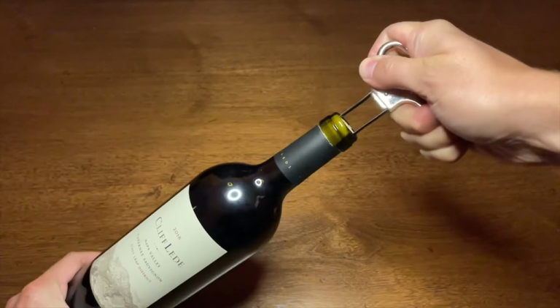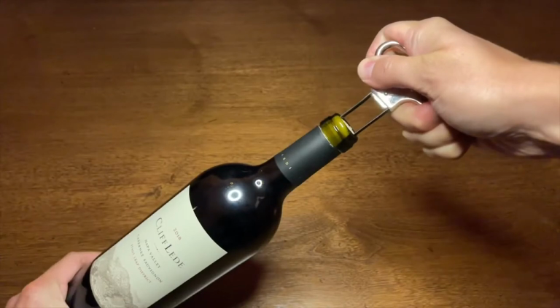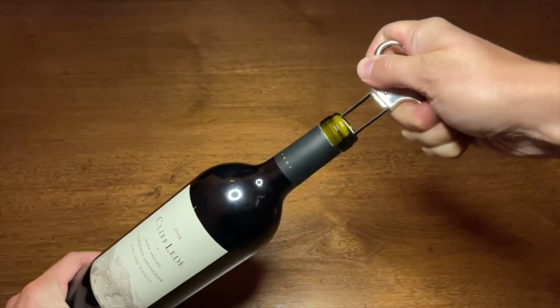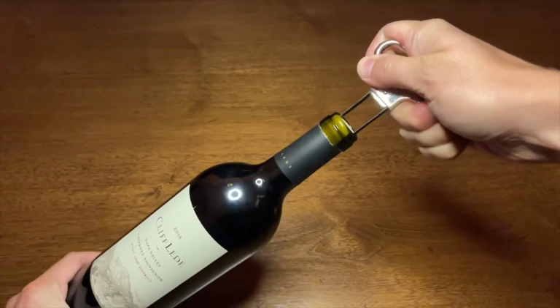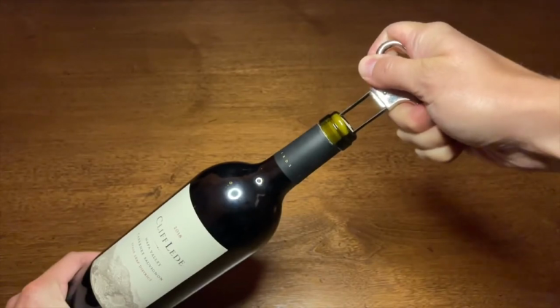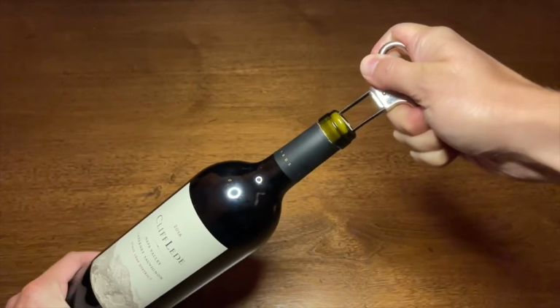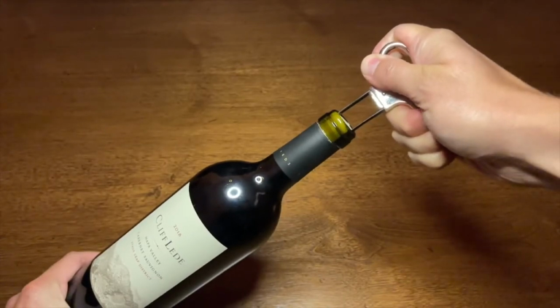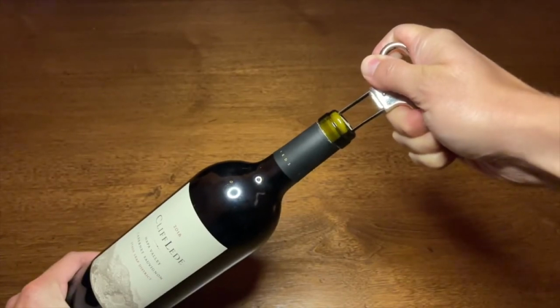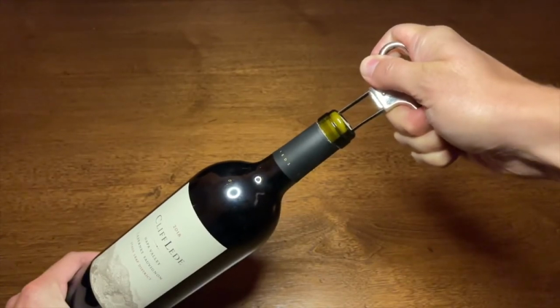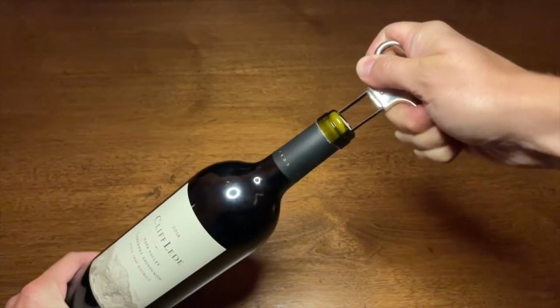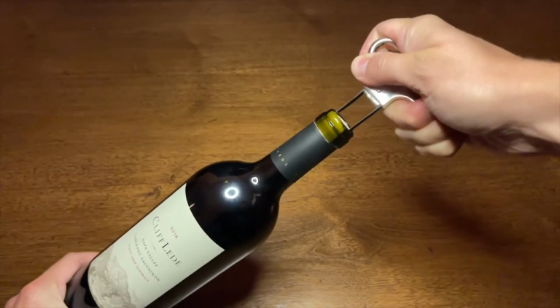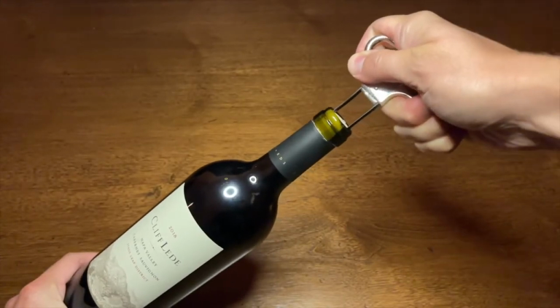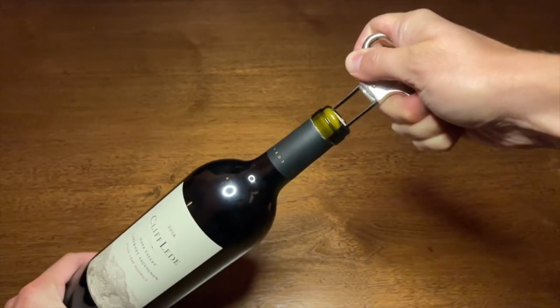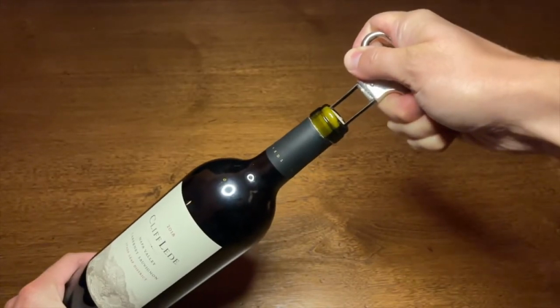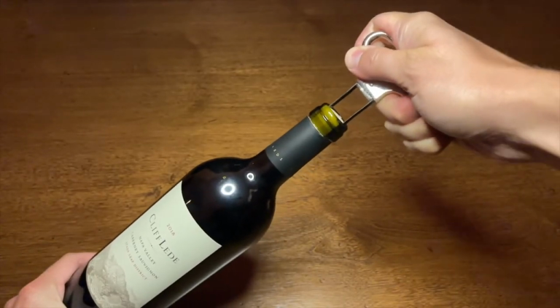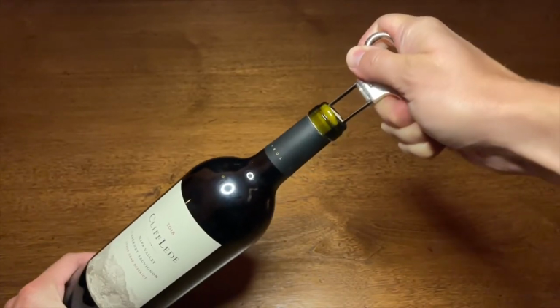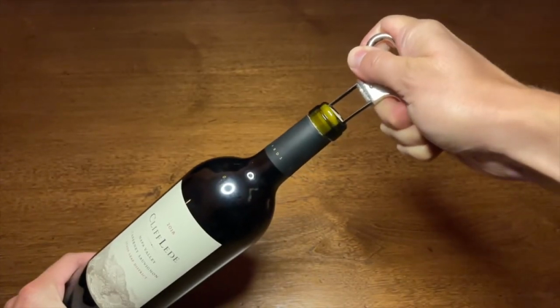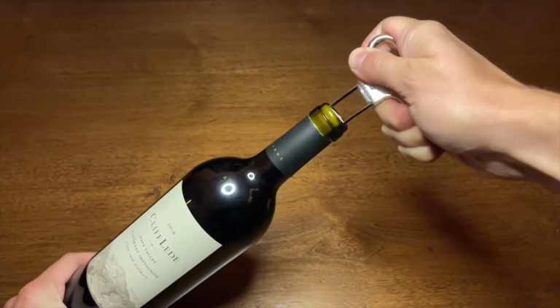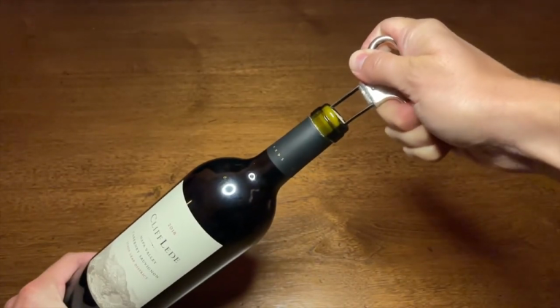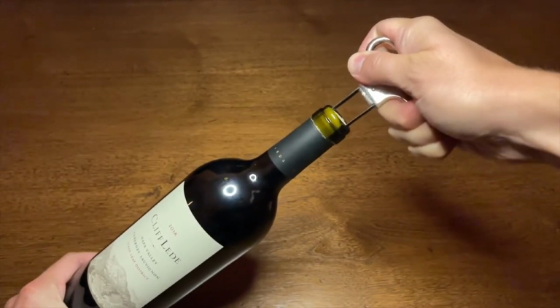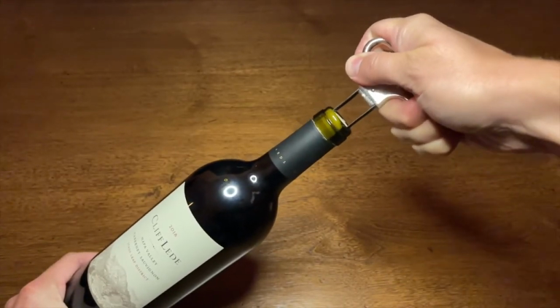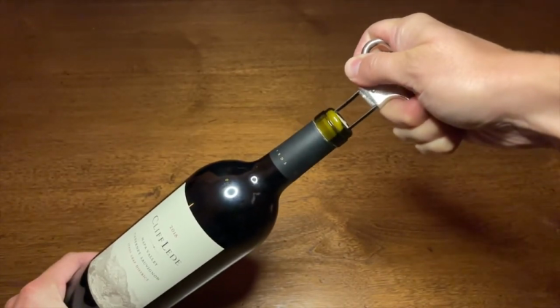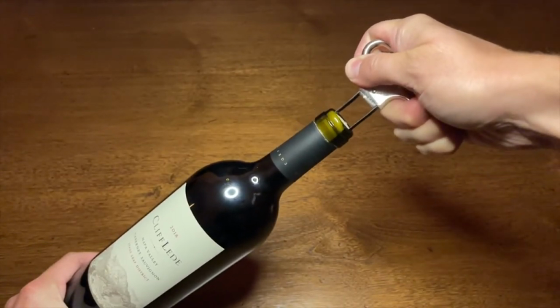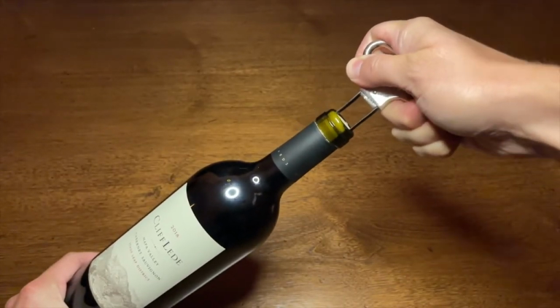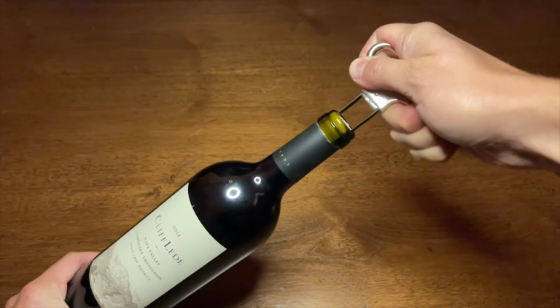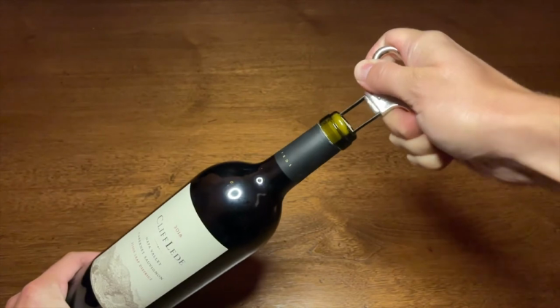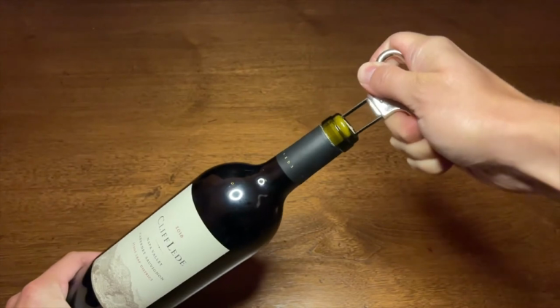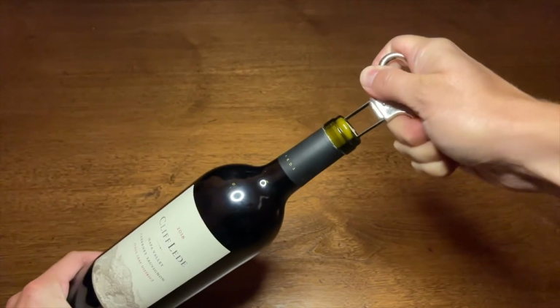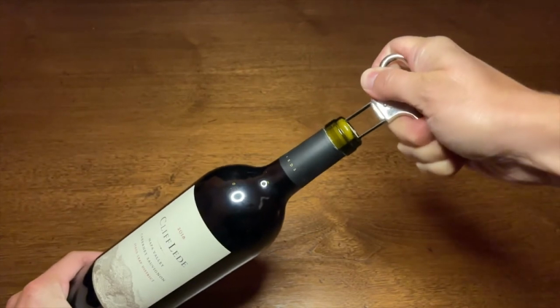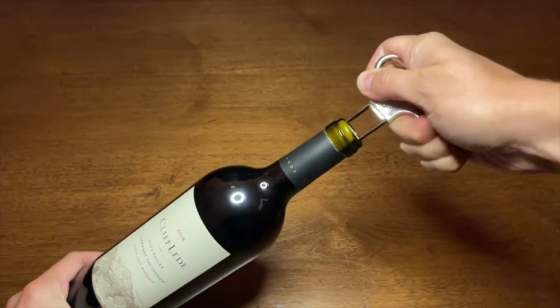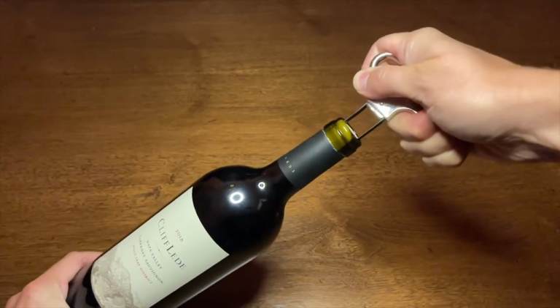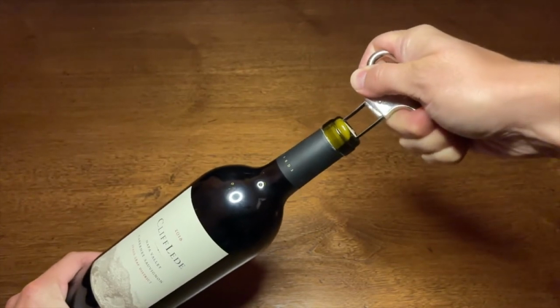Gently rock the osso back and forth while applying downward pressure. Be sure not to press too hard — you don't want the cork to be pushed into the bottle.